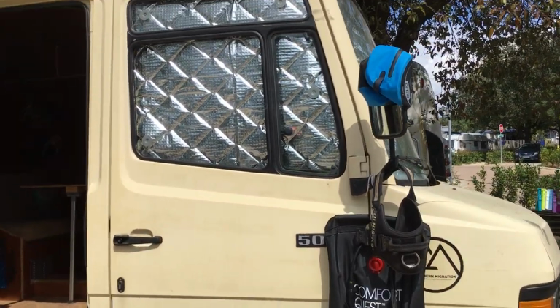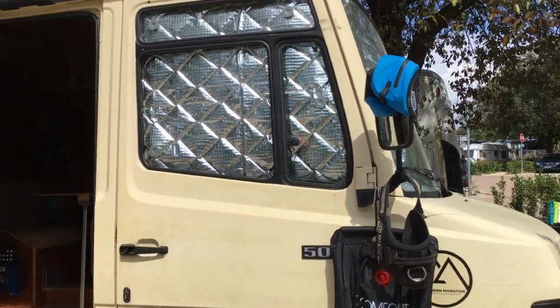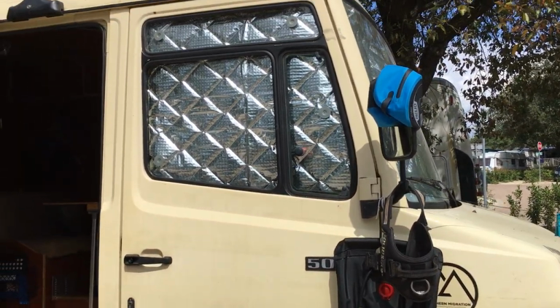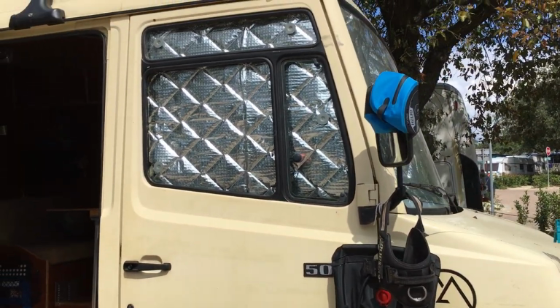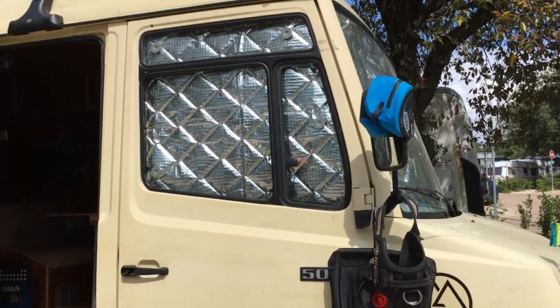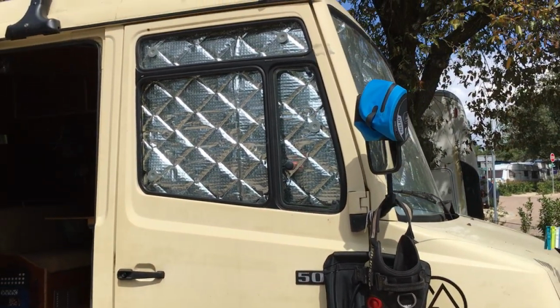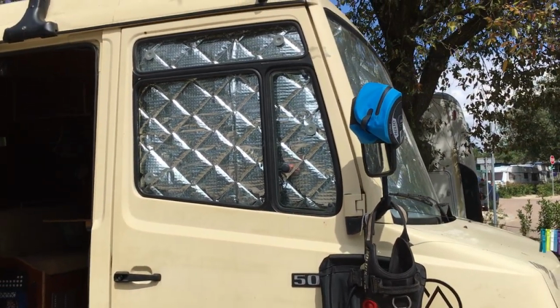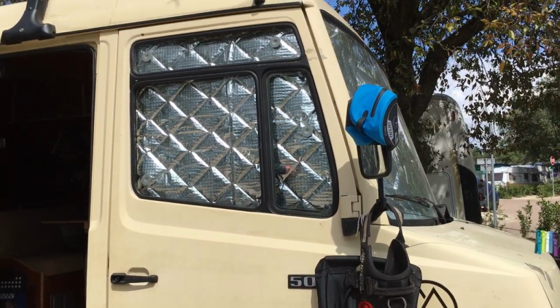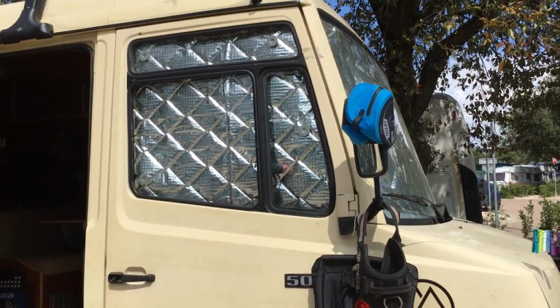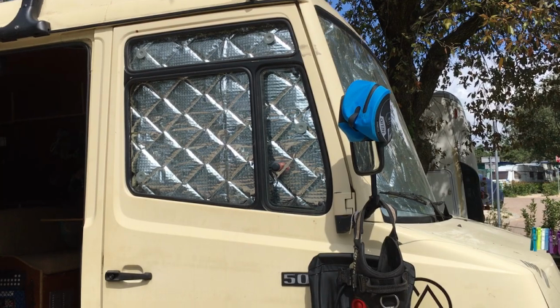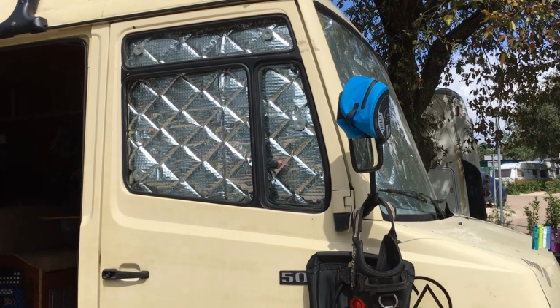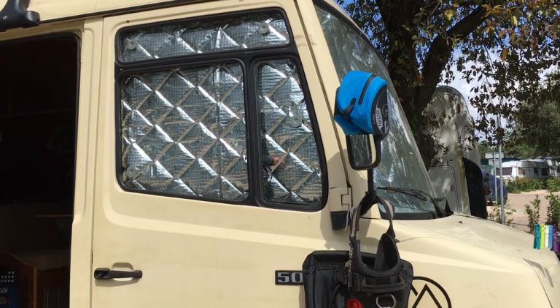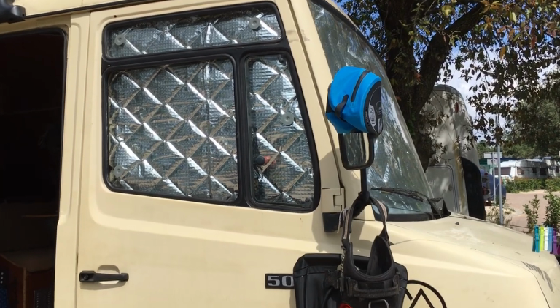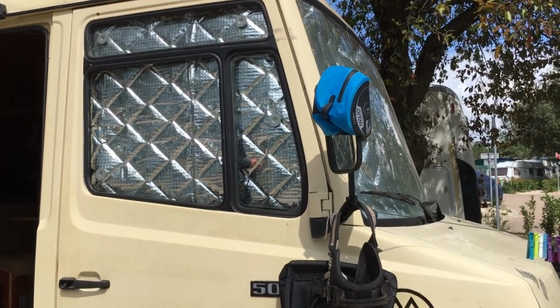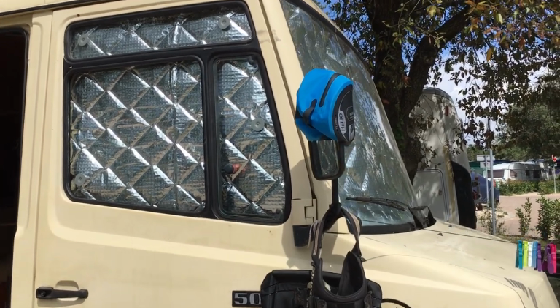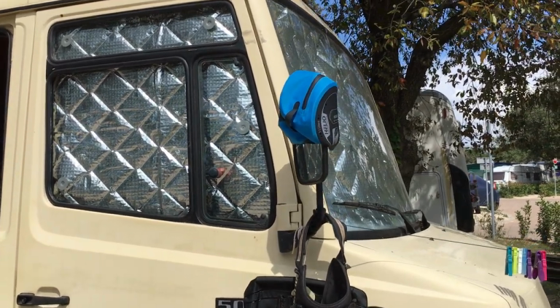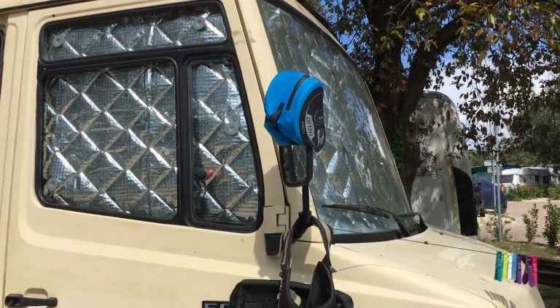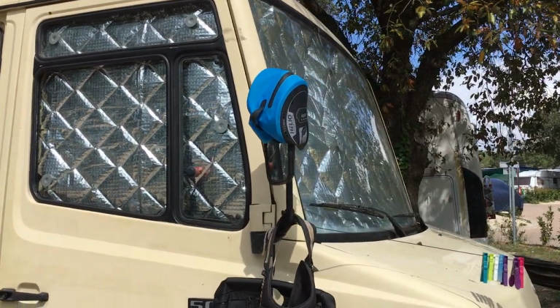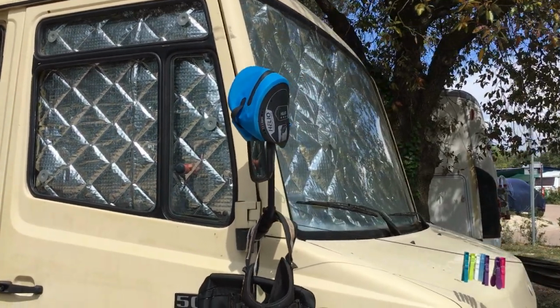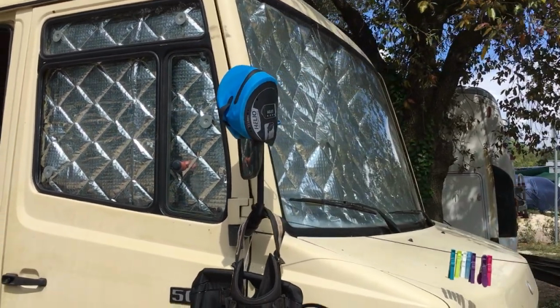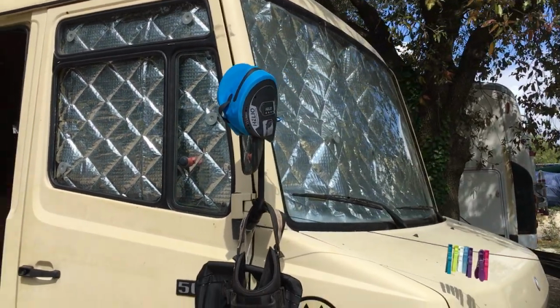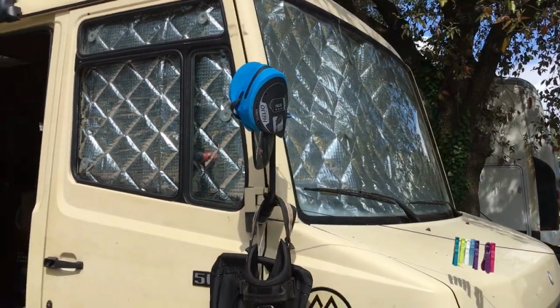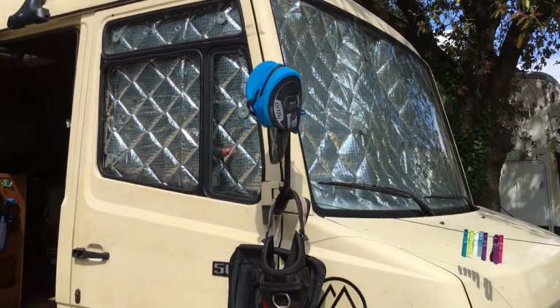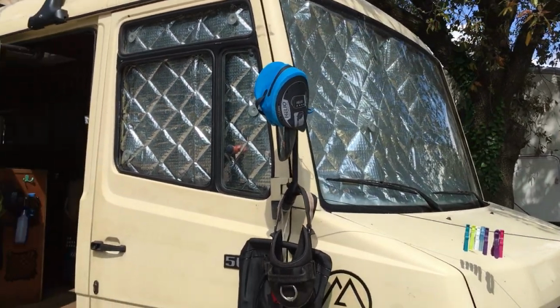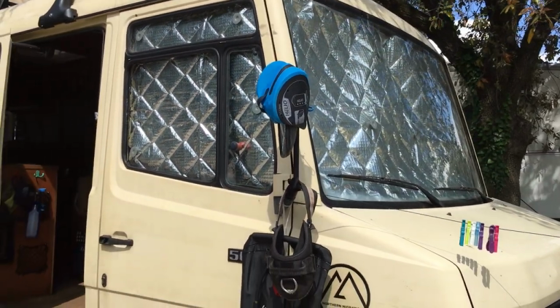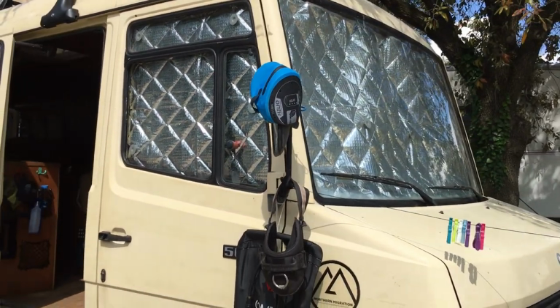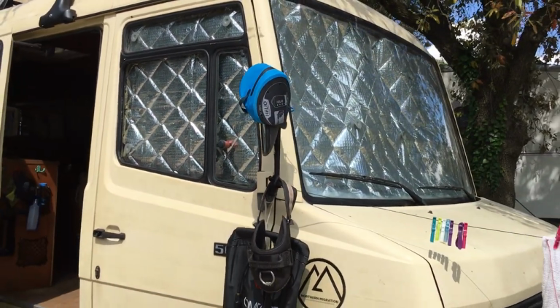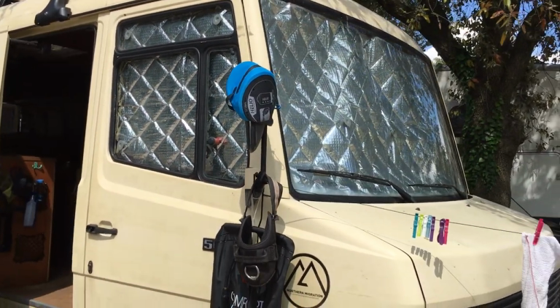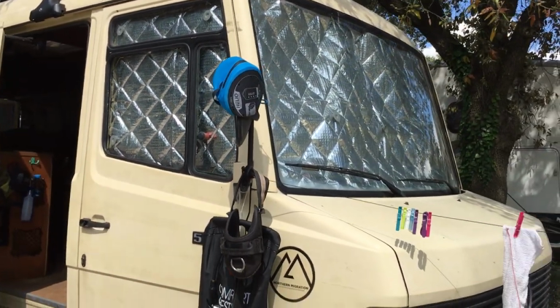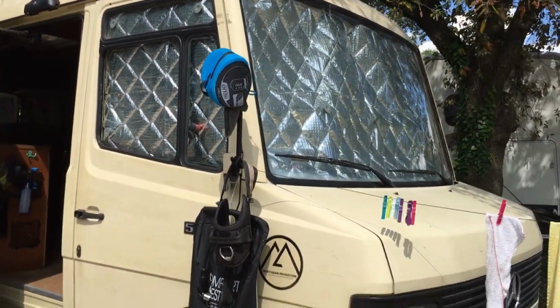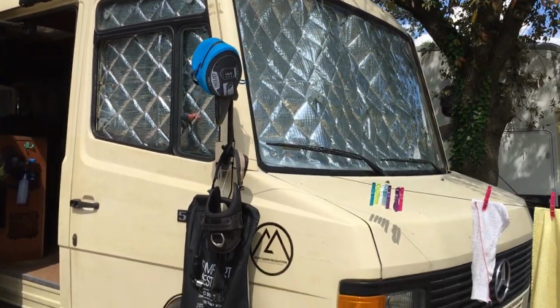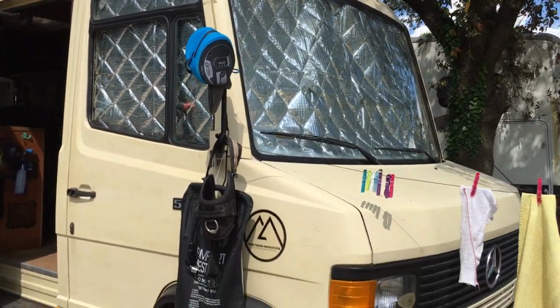It's hot today, so we'll keep the silver screens up to try and keep the sun out during the day while we're not here.